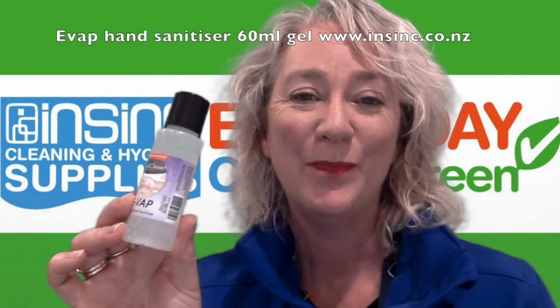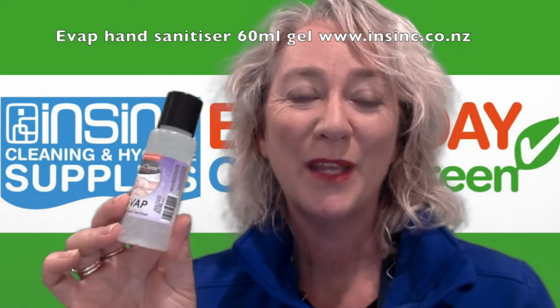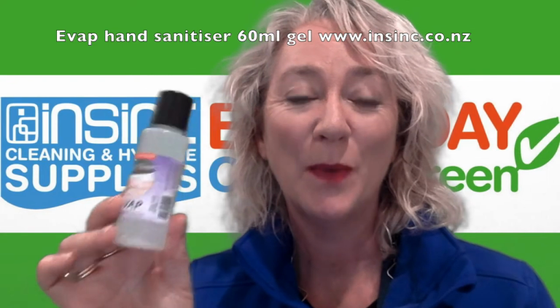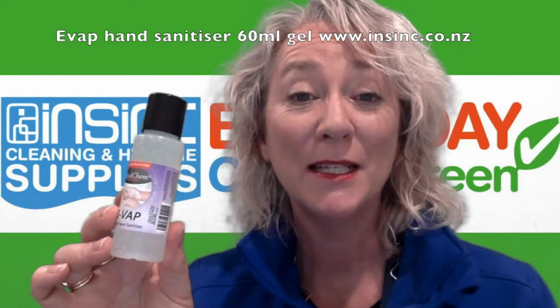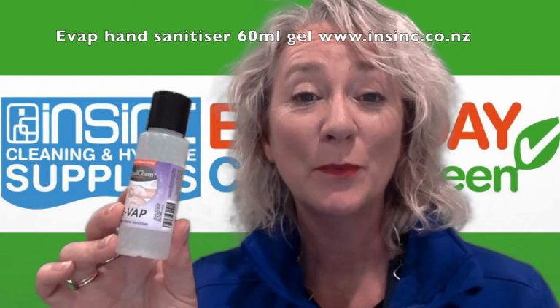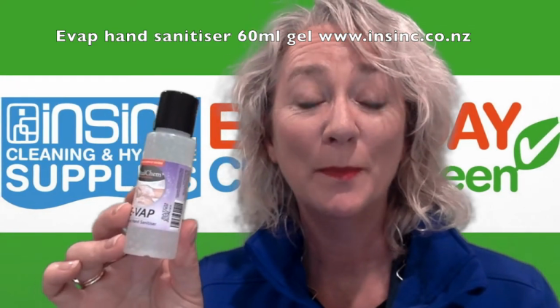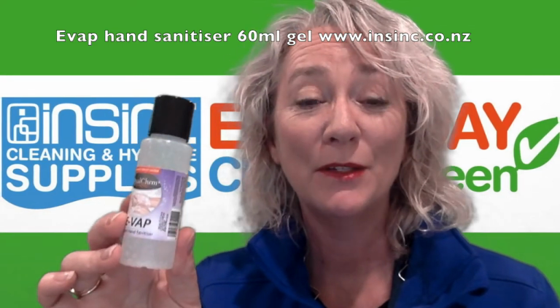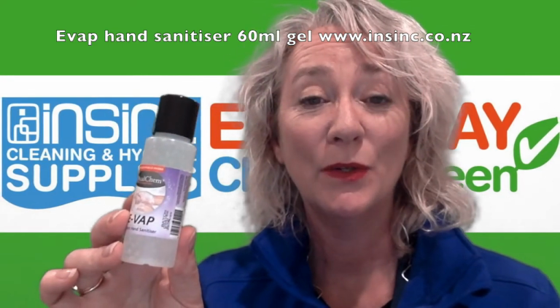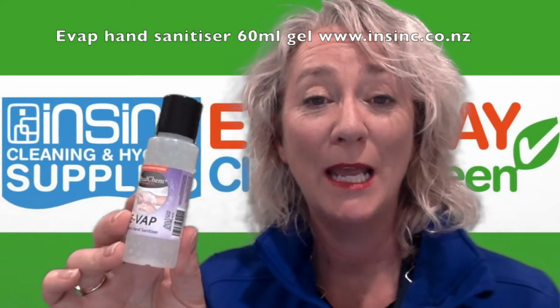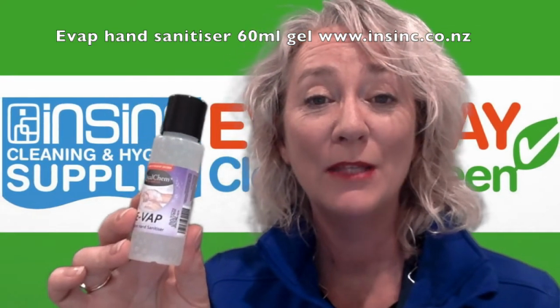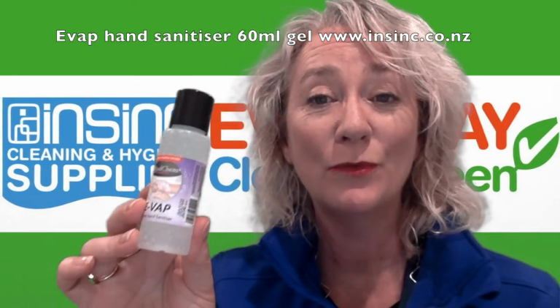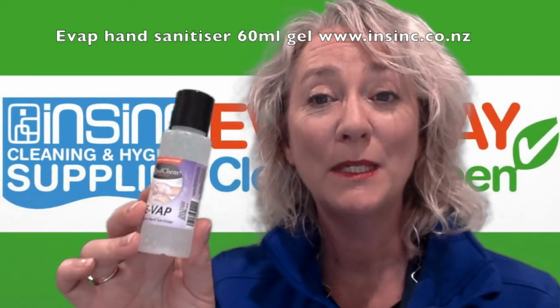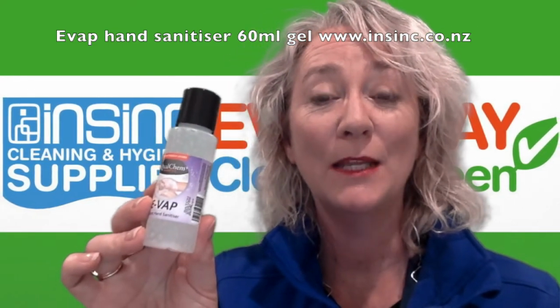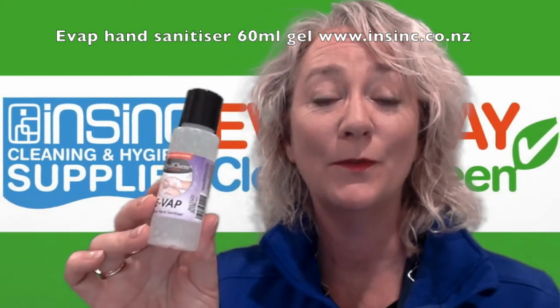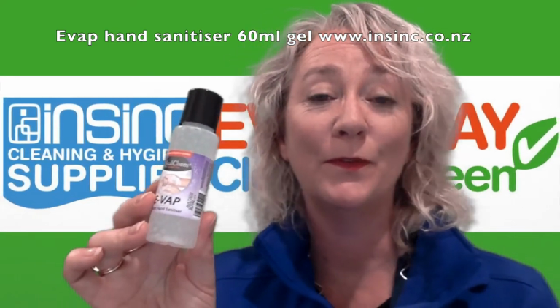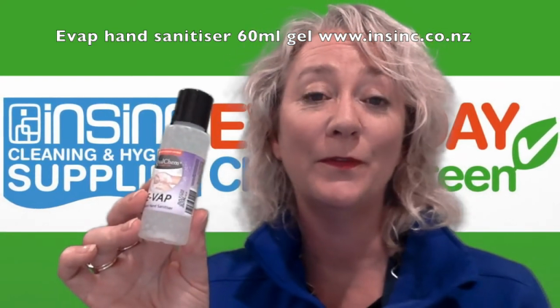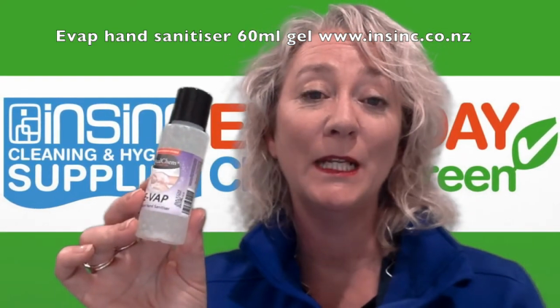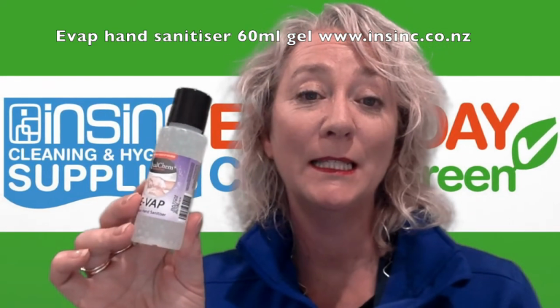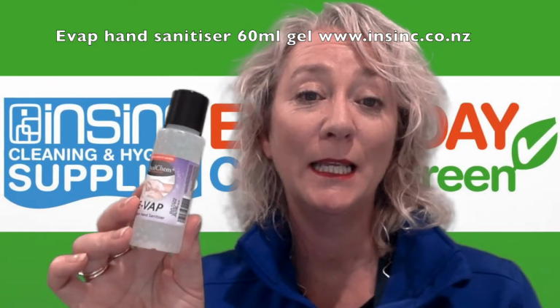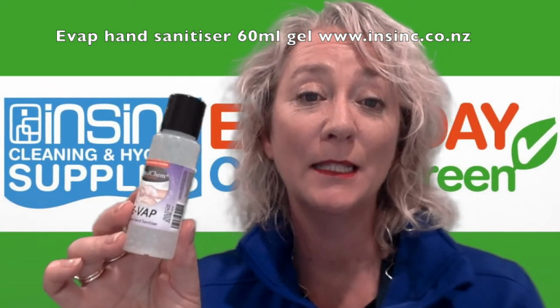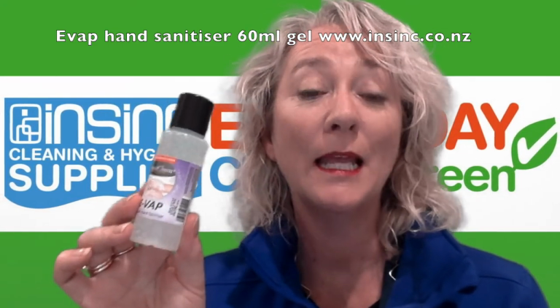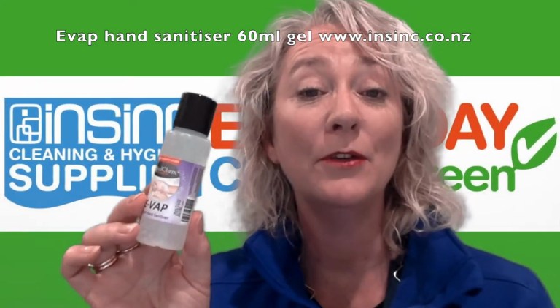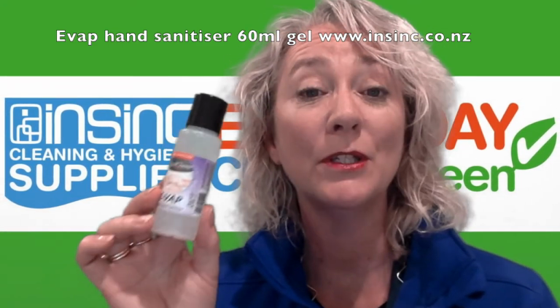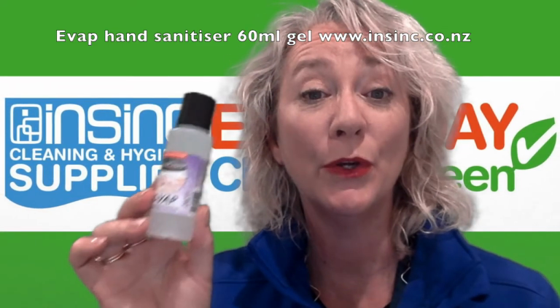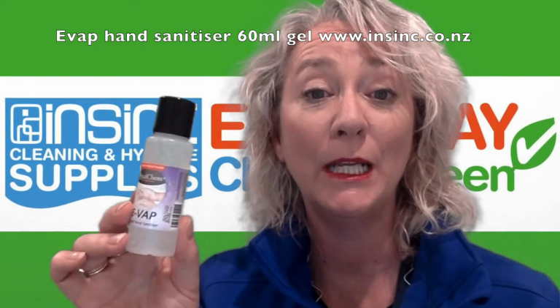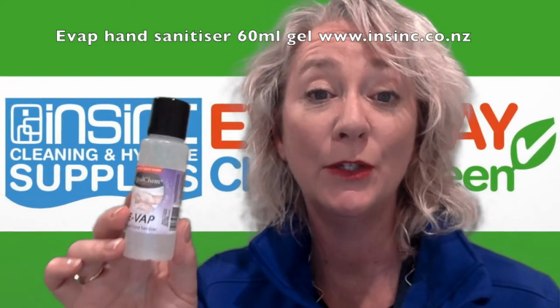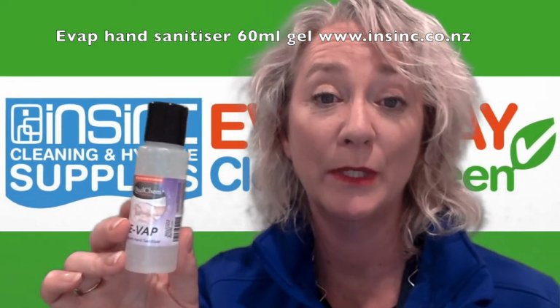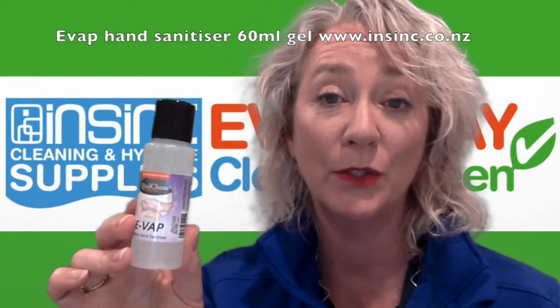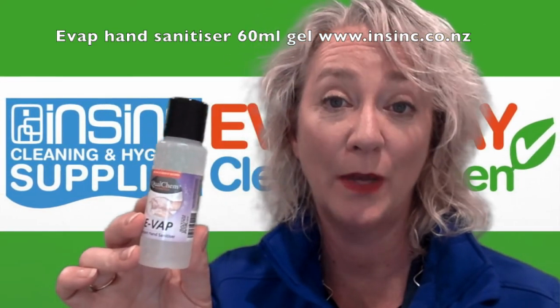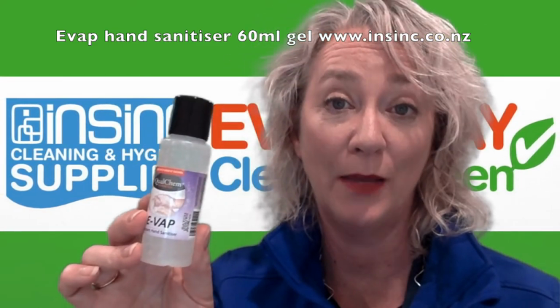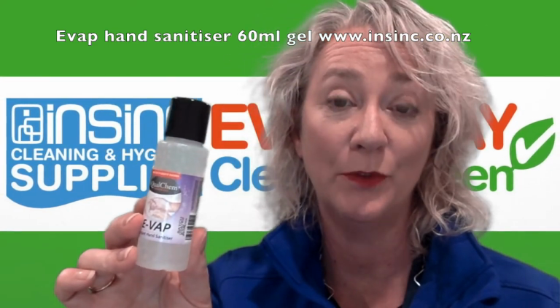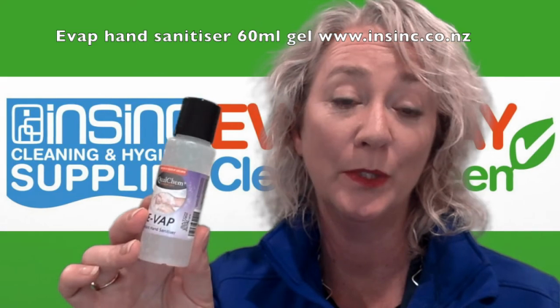Apply a small amount to your hands, rub together for 15 seconds and there is no need to rinse off afterwards.